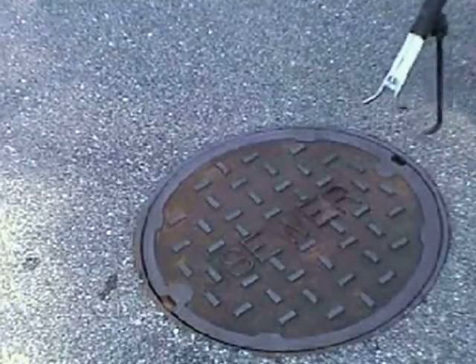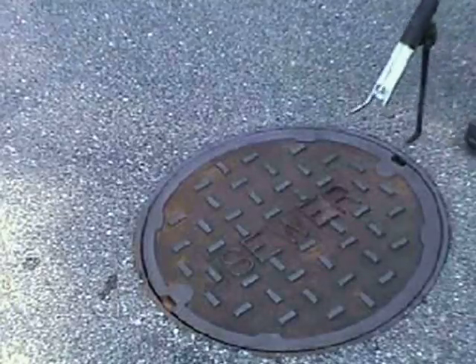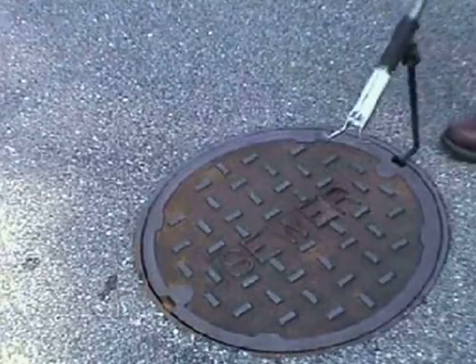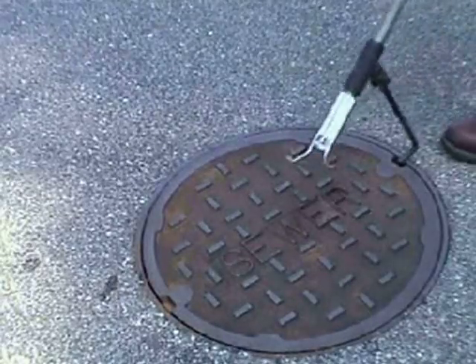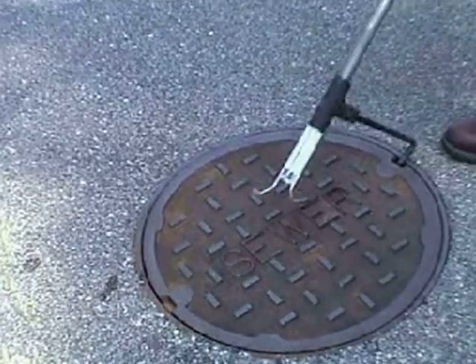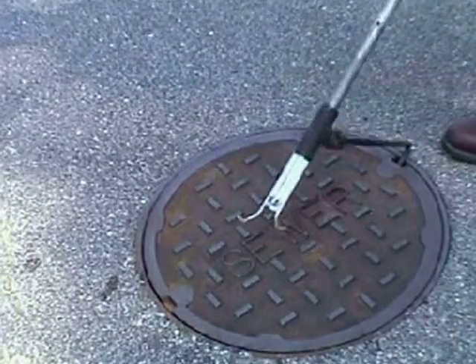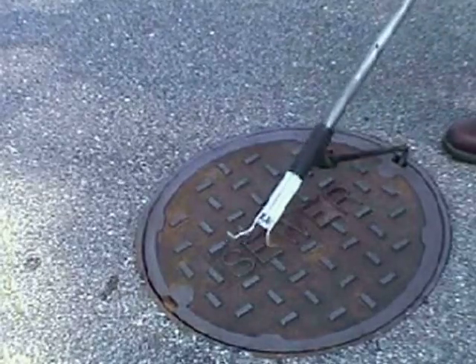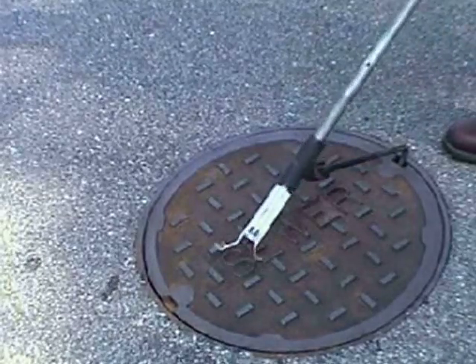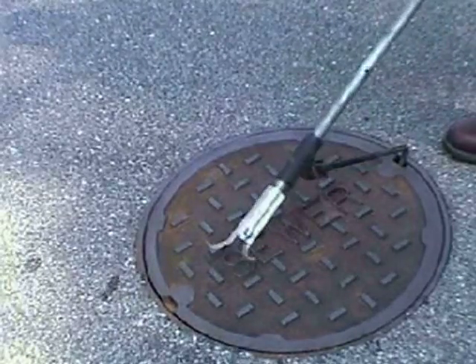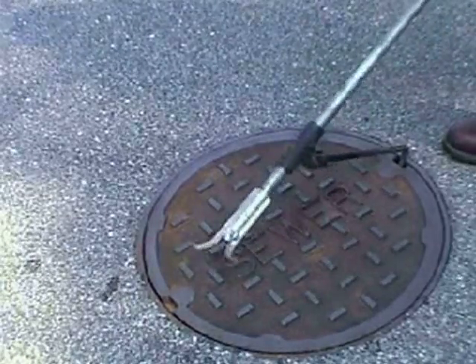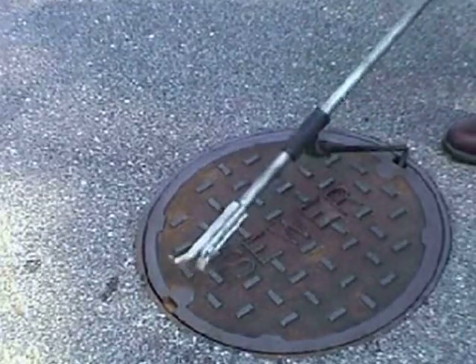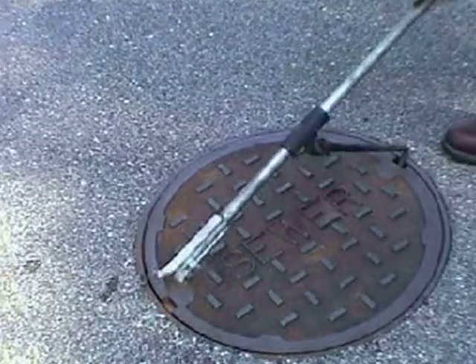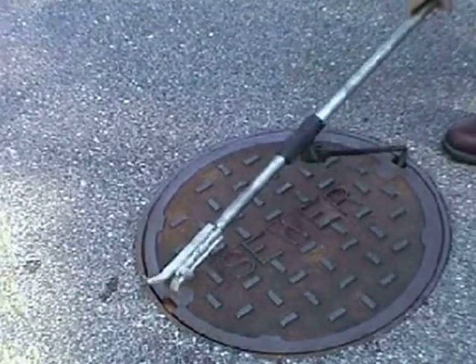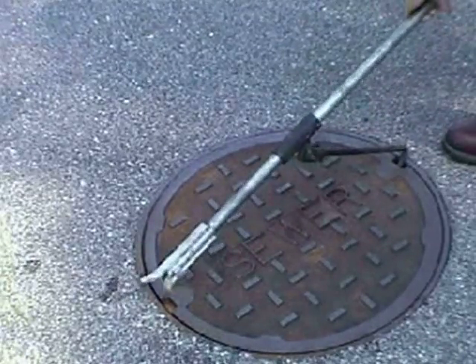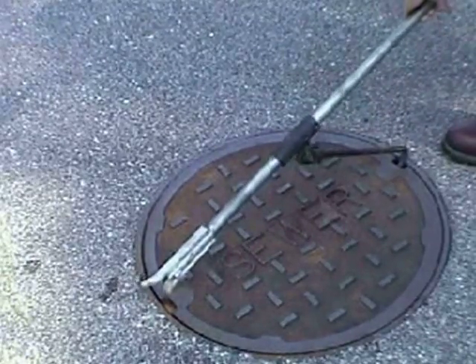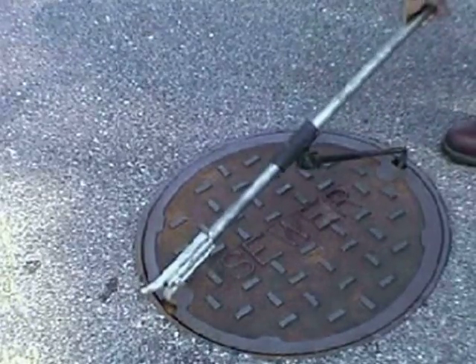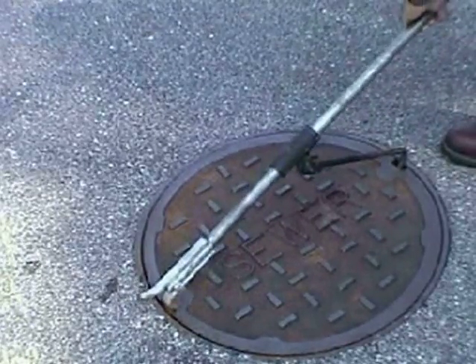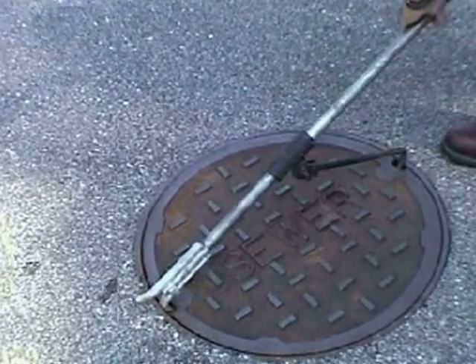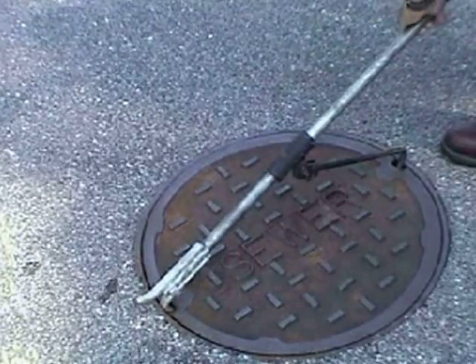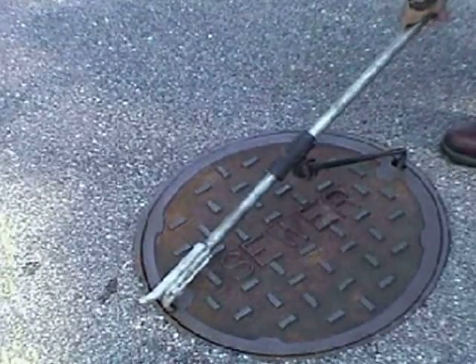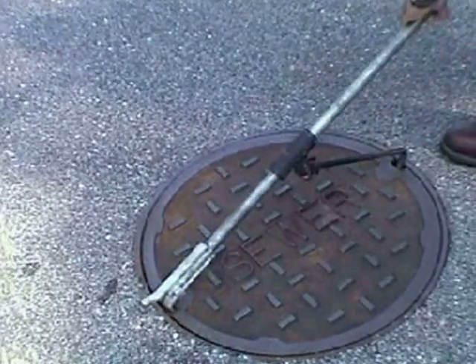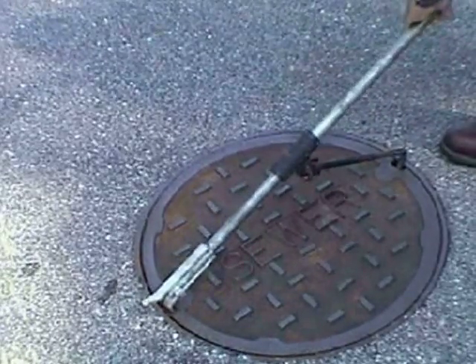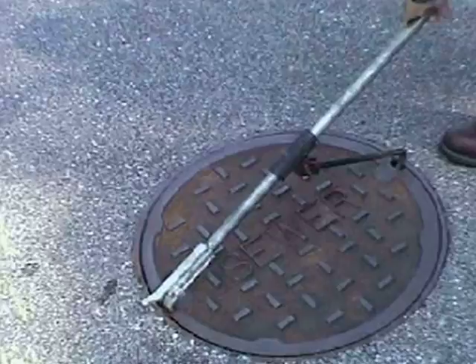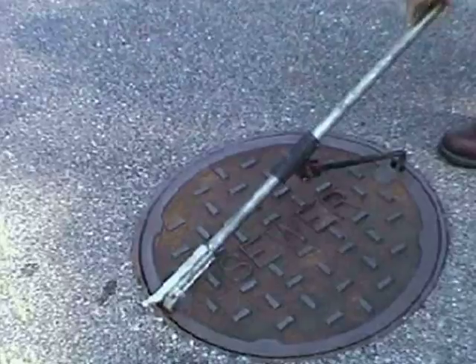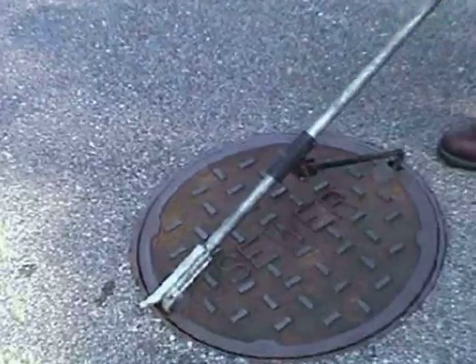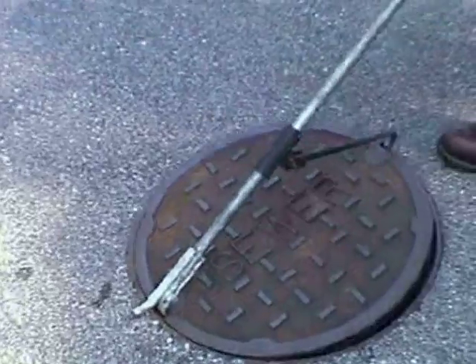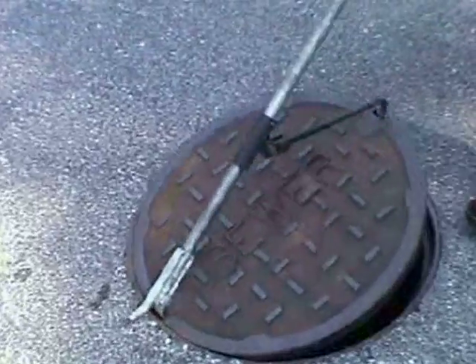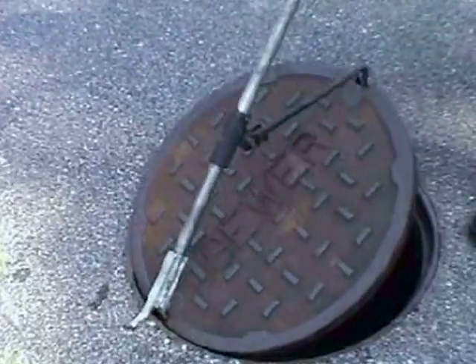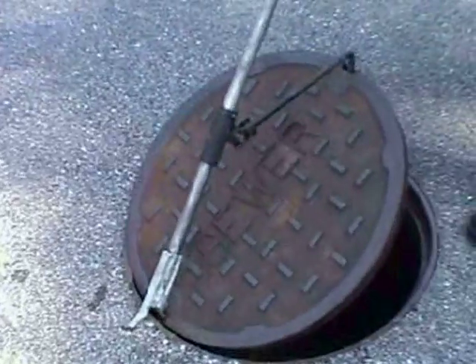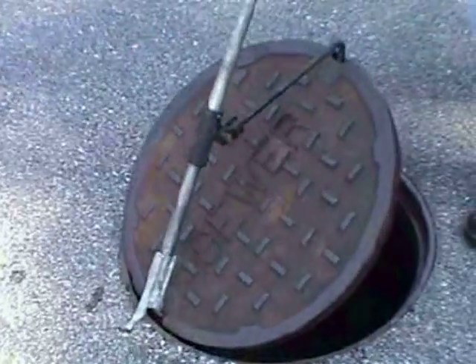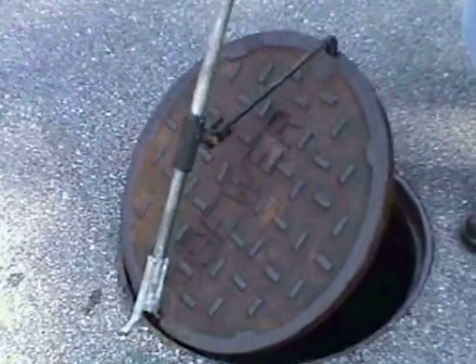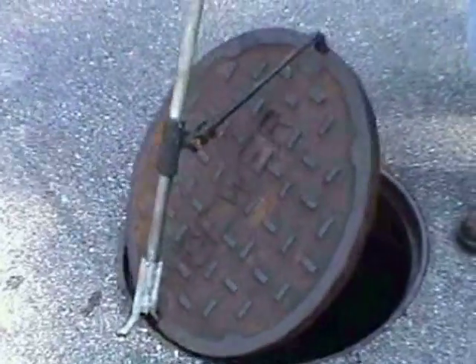The new way is the T-Lift way. The T-Lift is a tool that is both safe and easy to use.